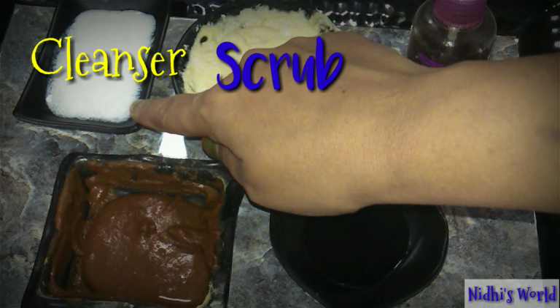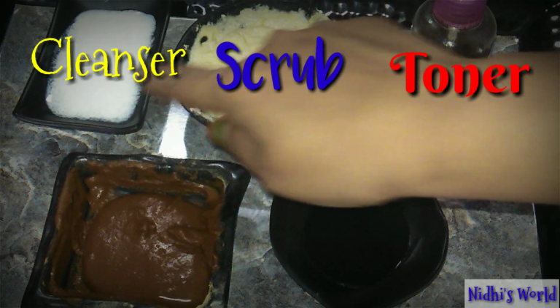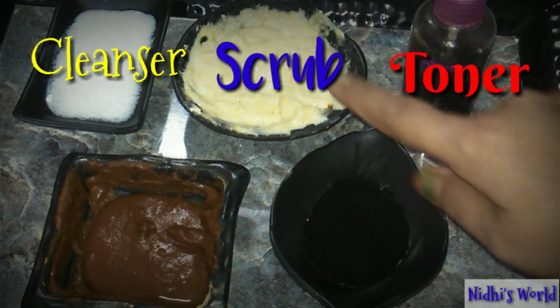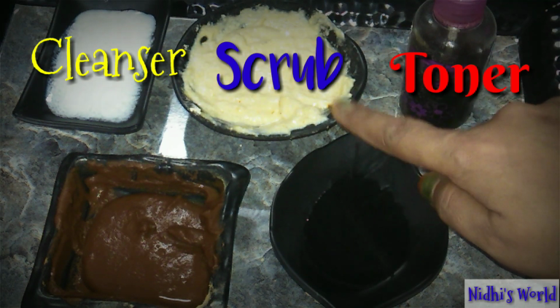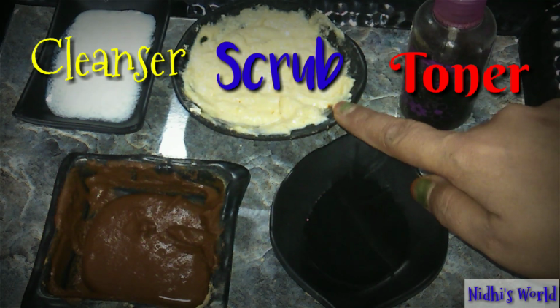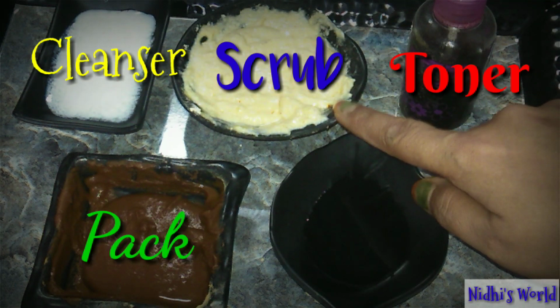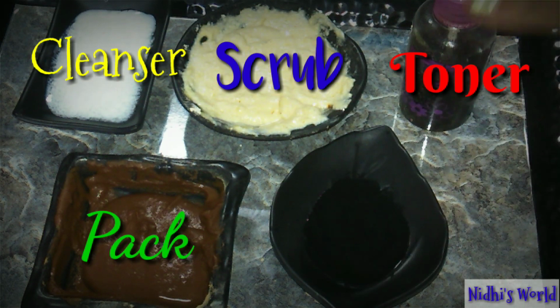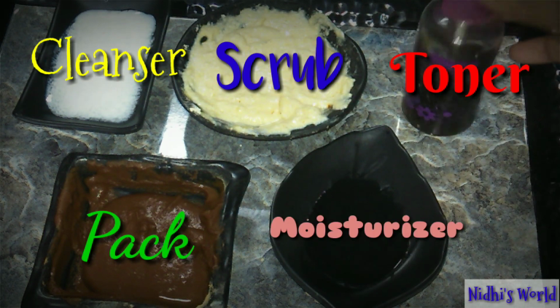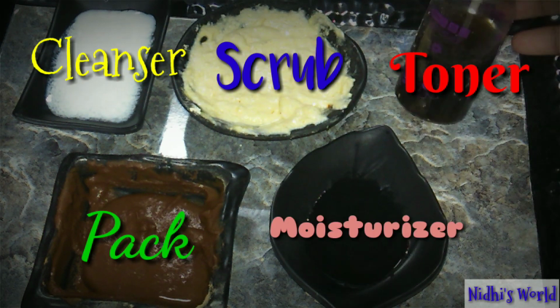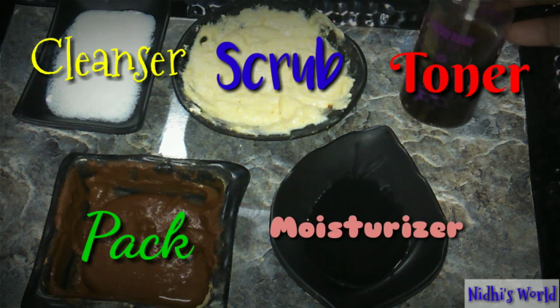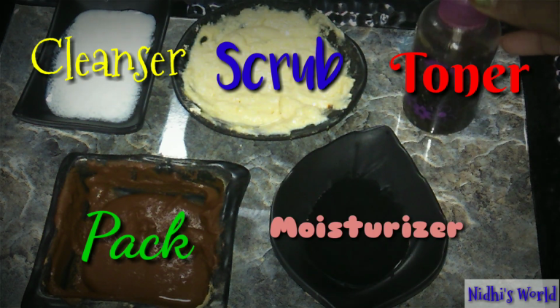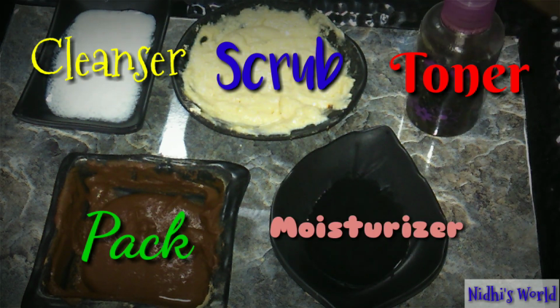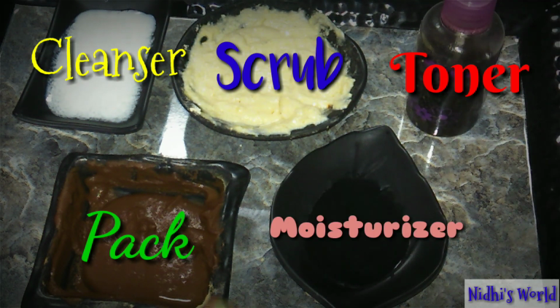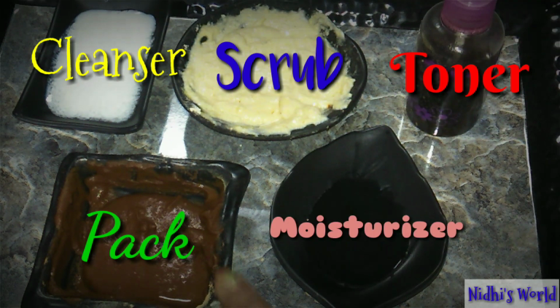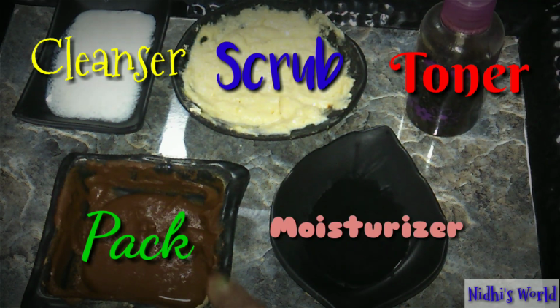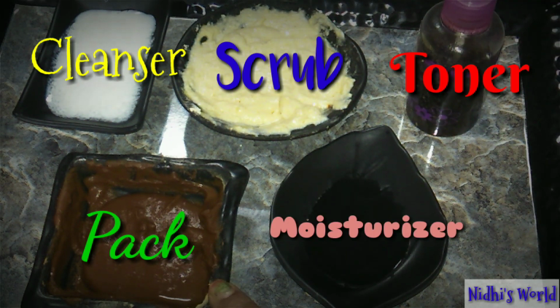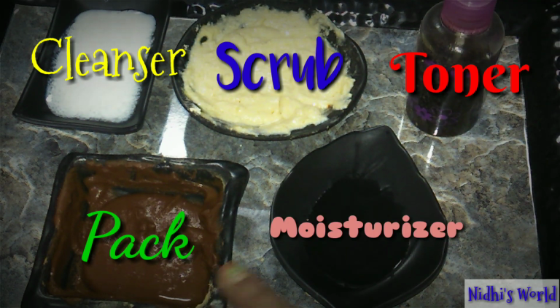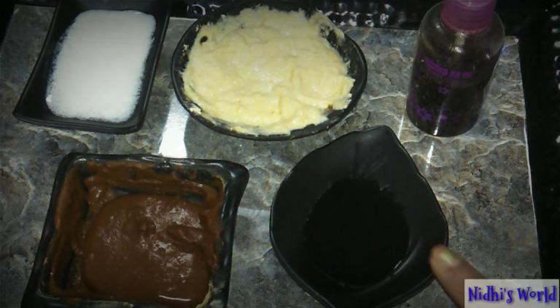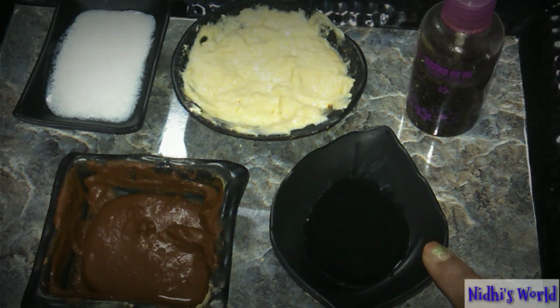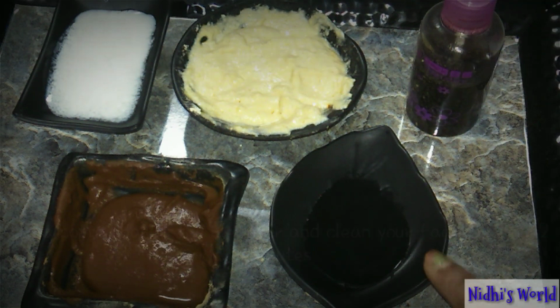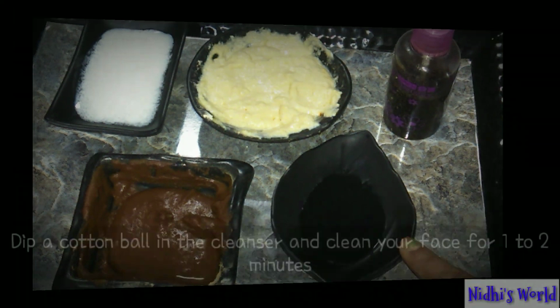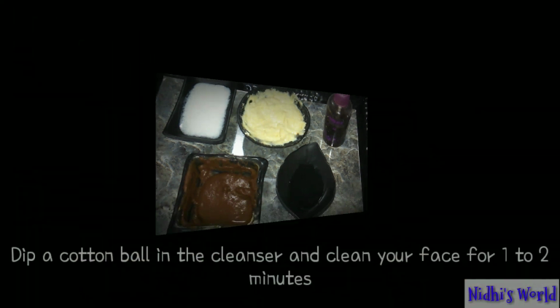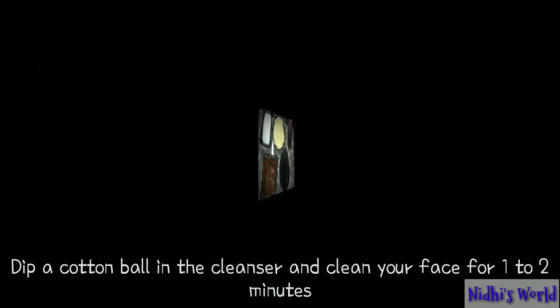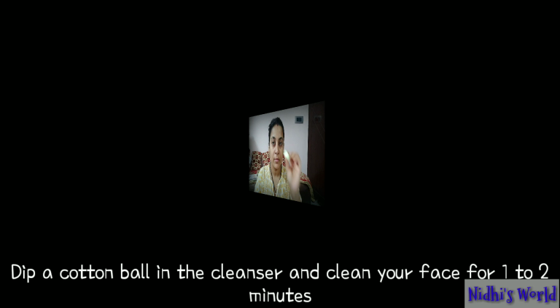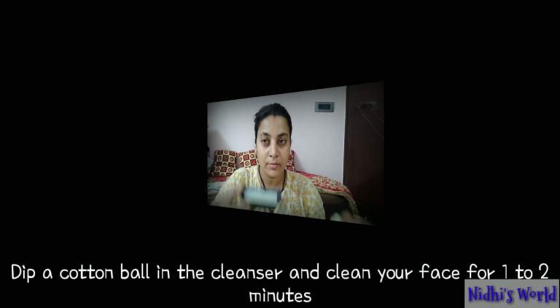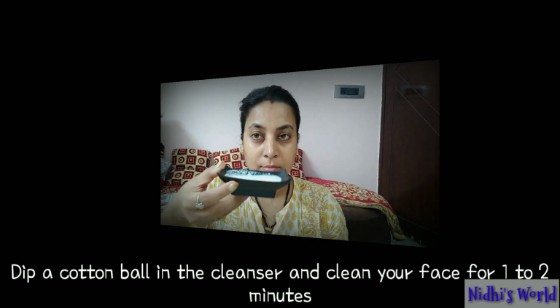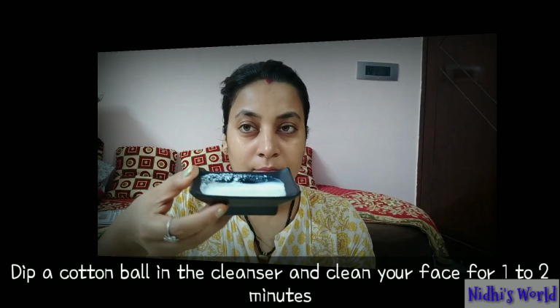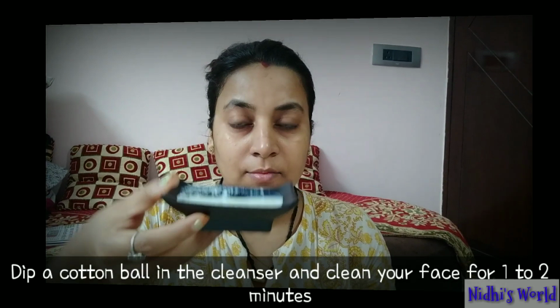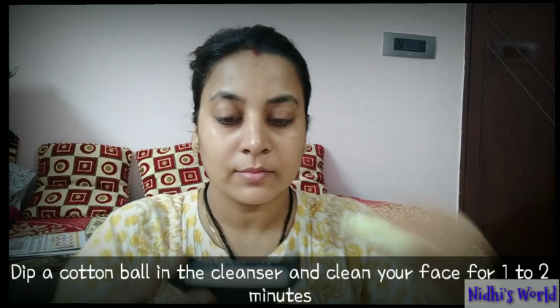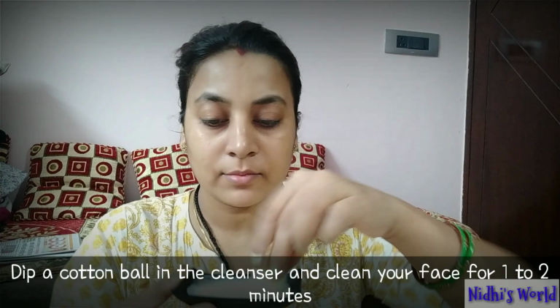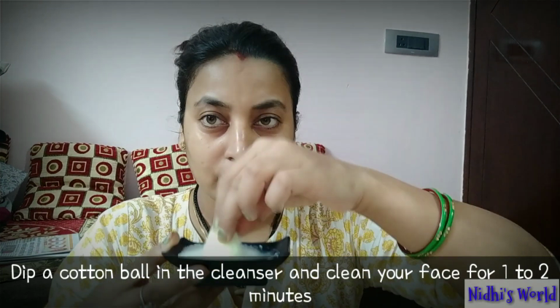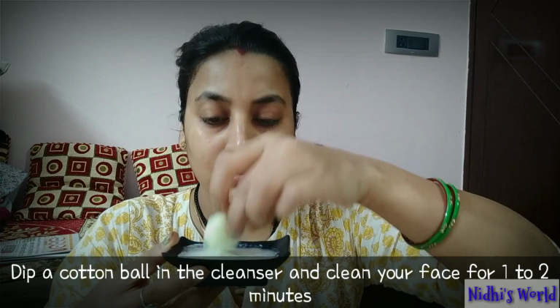So the steps are: cleanser, scrub, toner, pack, and moisturizer. Now let's go through our skincare routine.